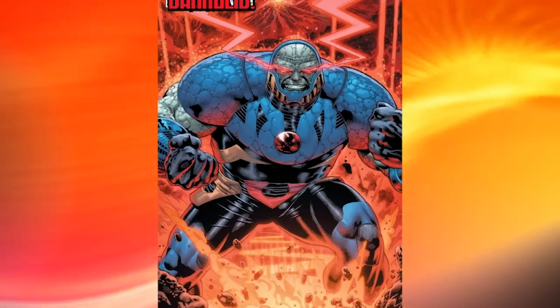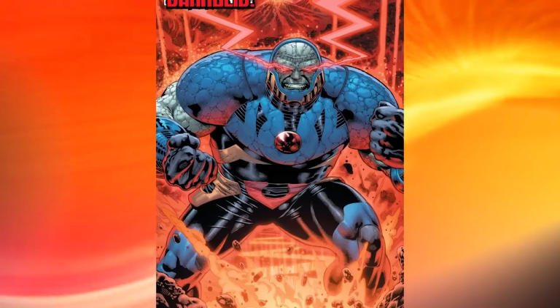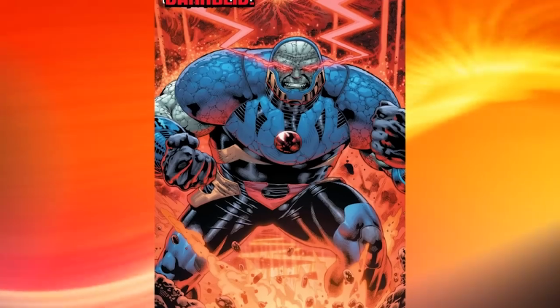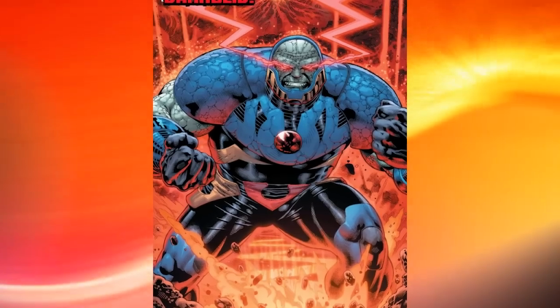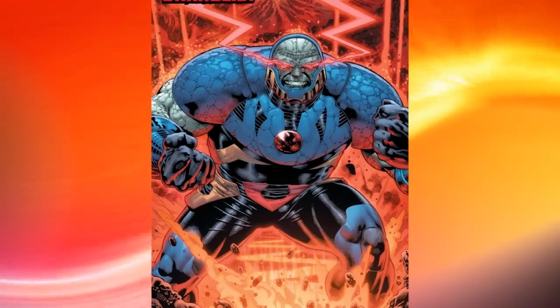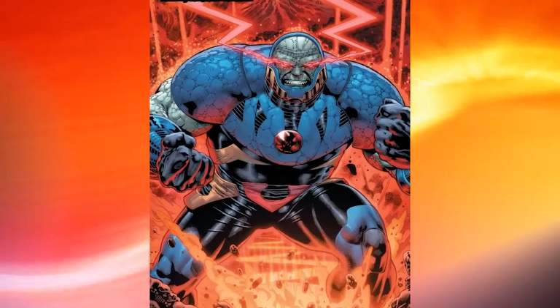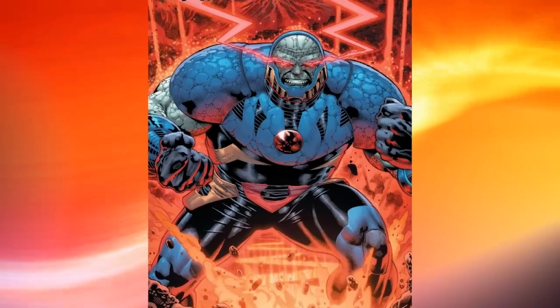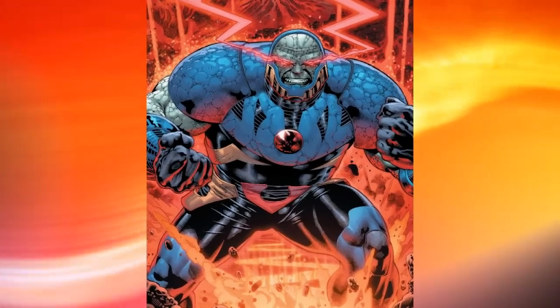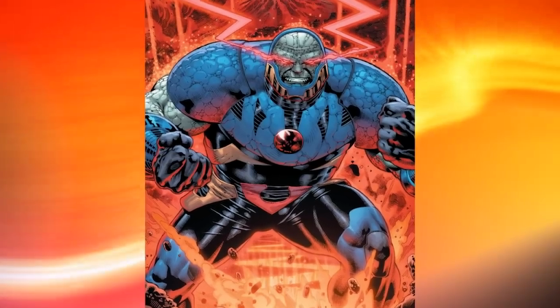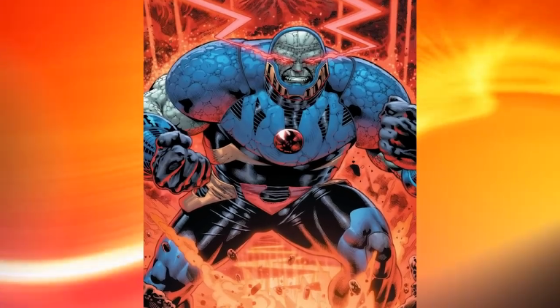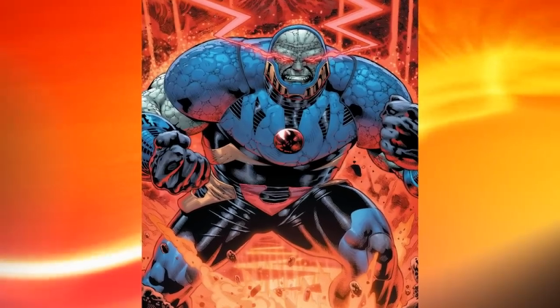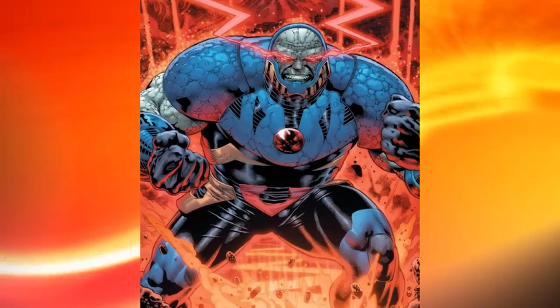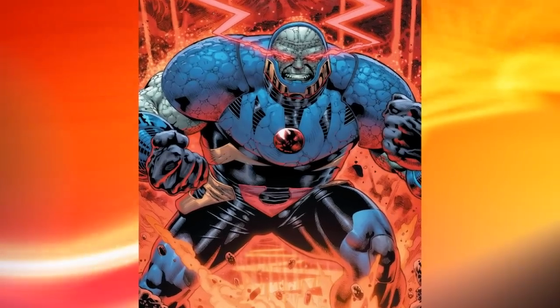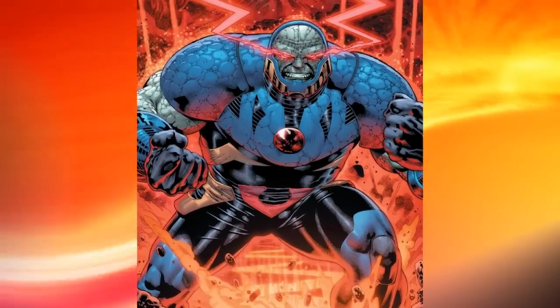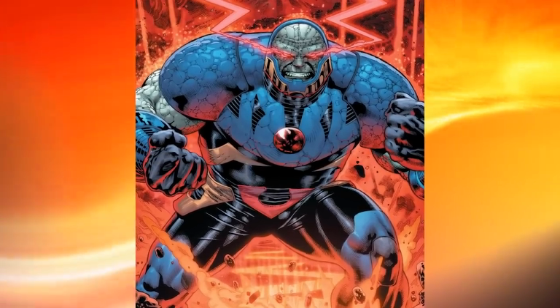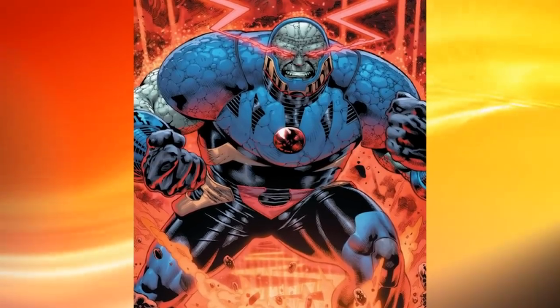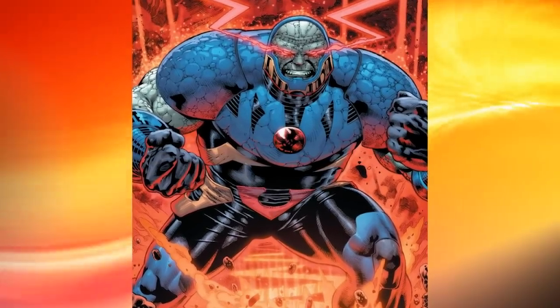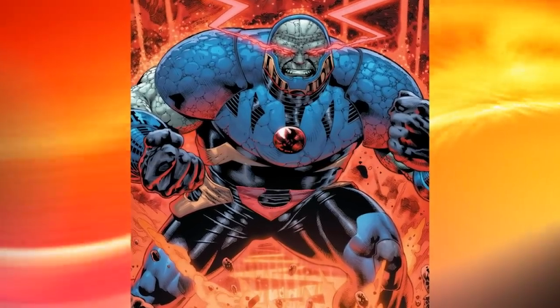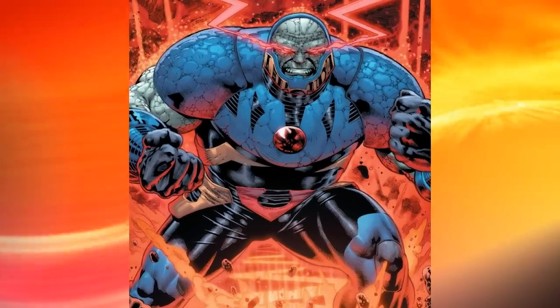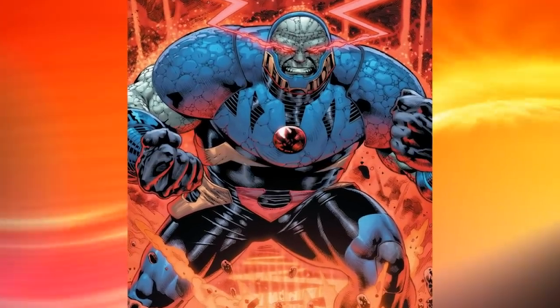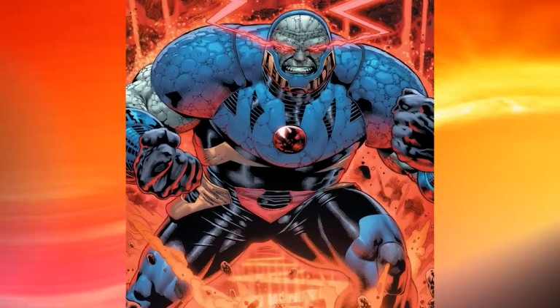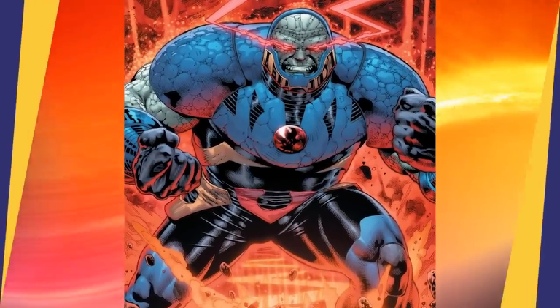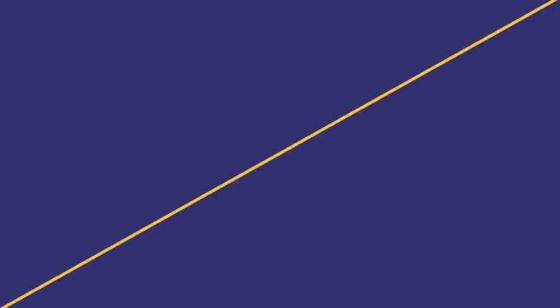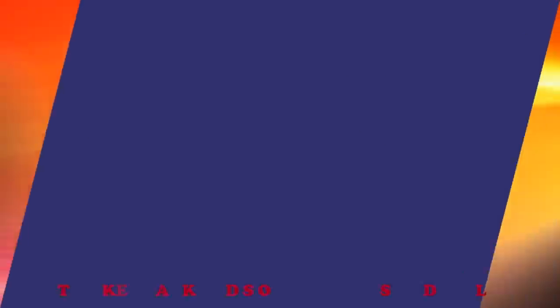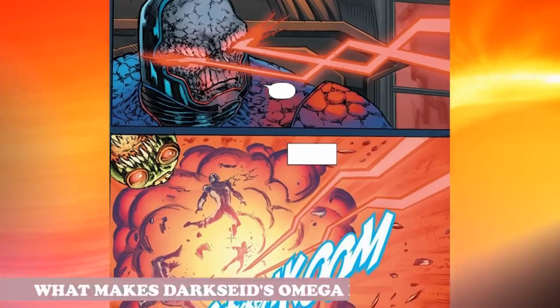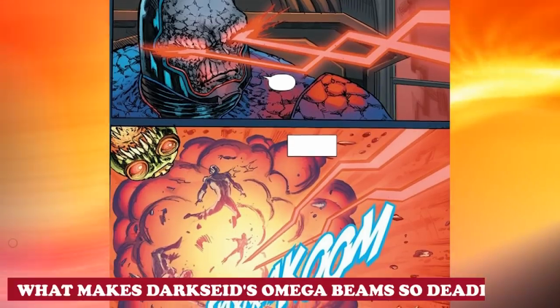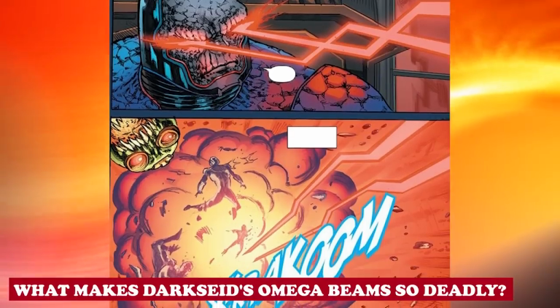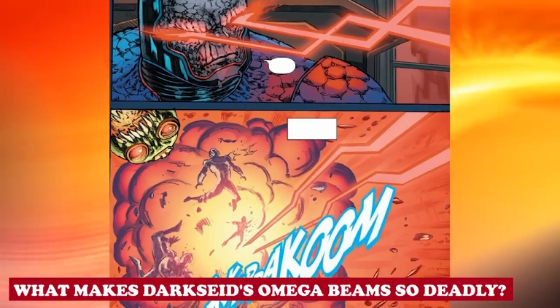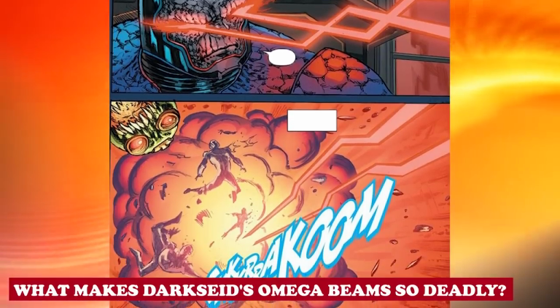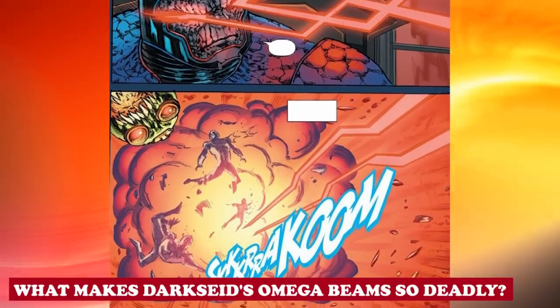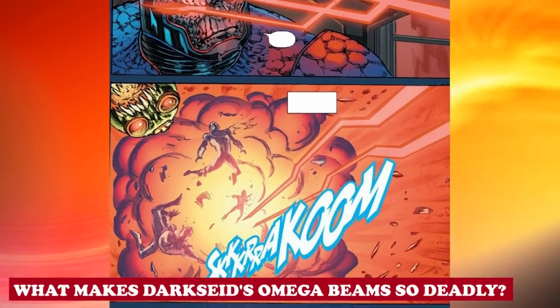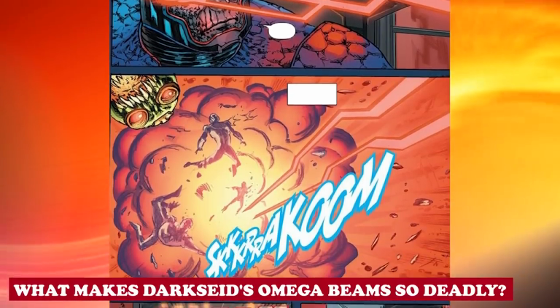Euxys drained the powers of the gods and became Darkseid with glowing eyes and Omega Beams.